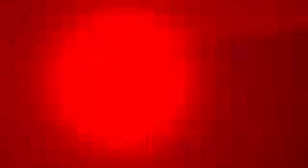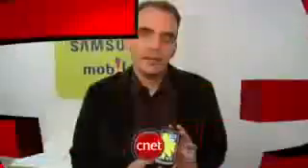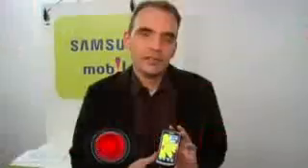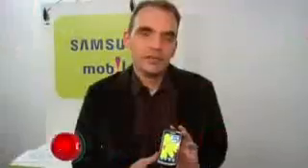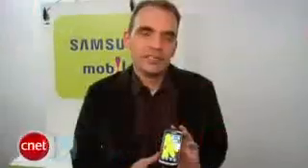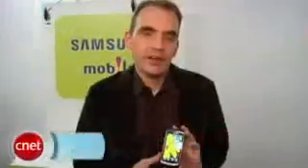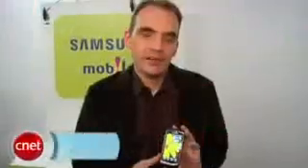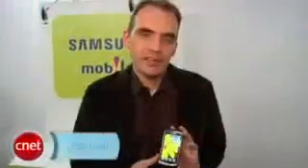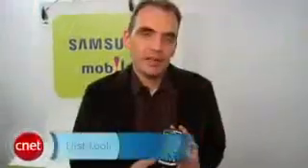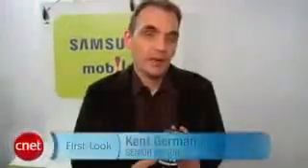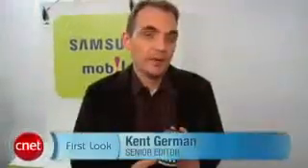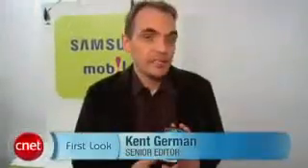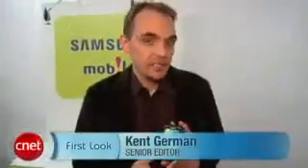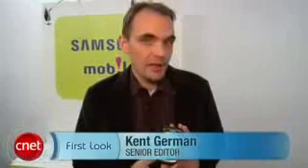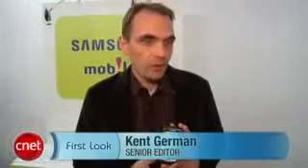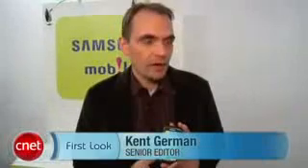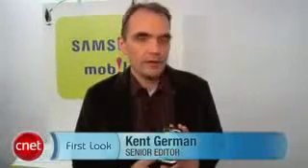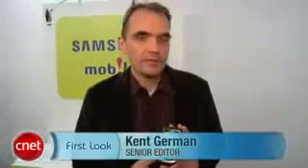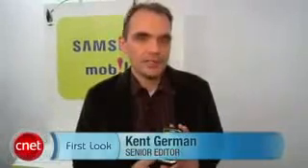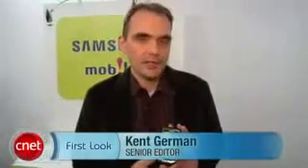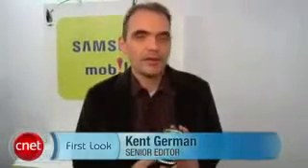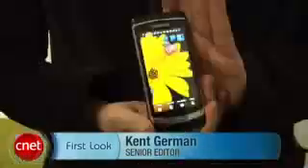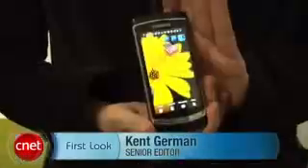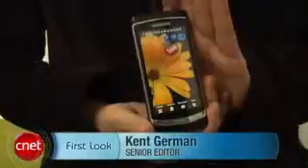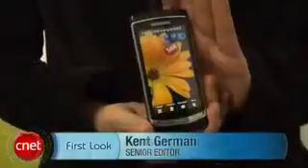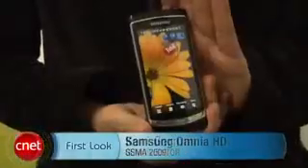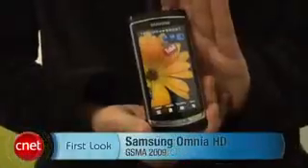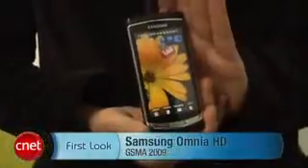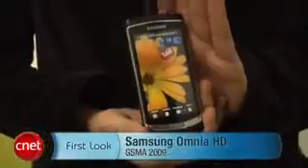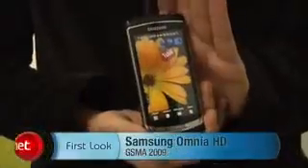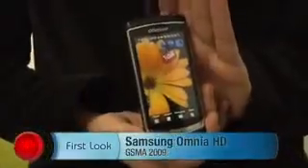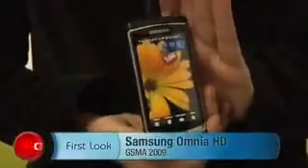Hi, I'm Ken German, Senior Editor at scenit.com. I'm here at GSMA World Congress in Barcelona. This is the Samsung Omnia HD.